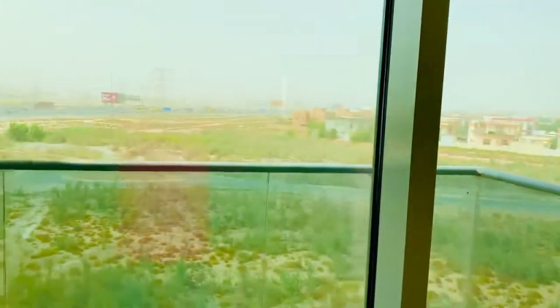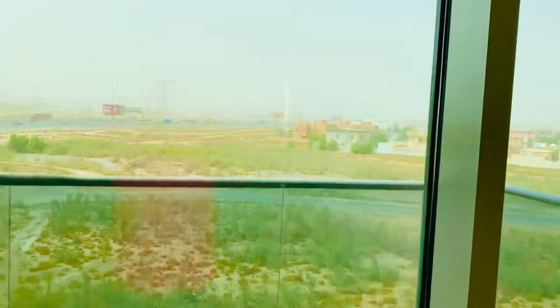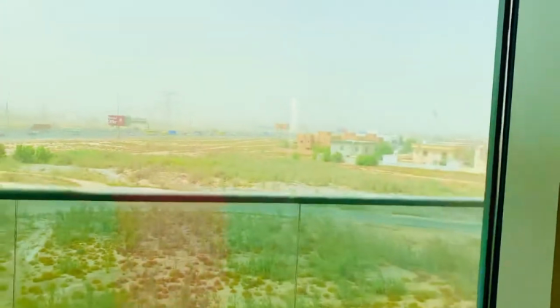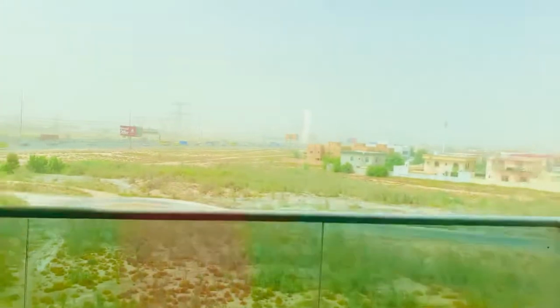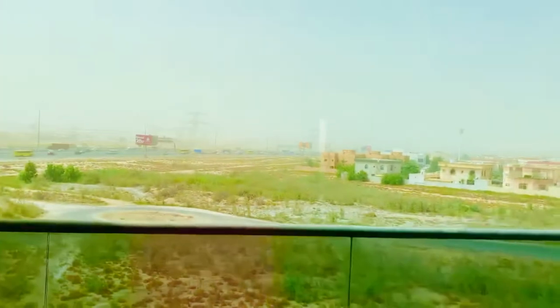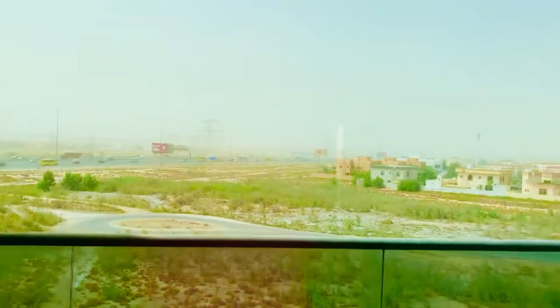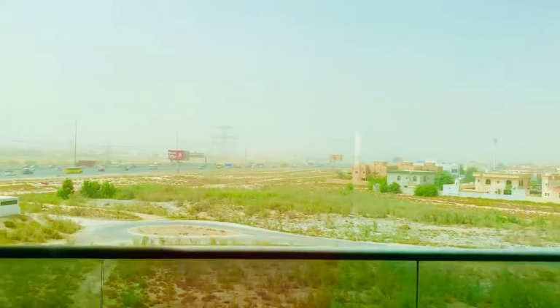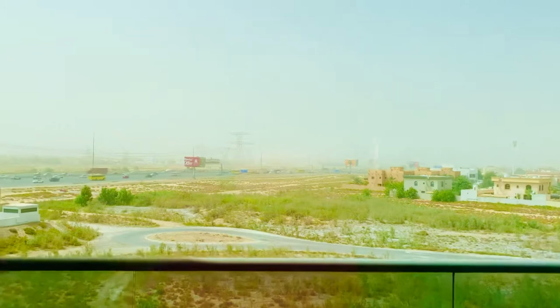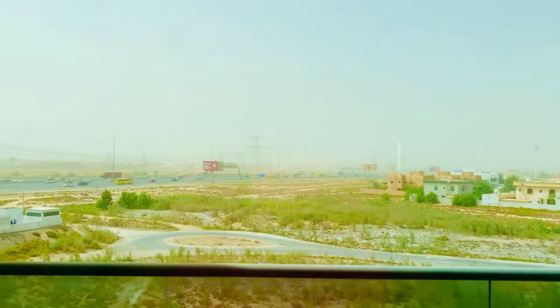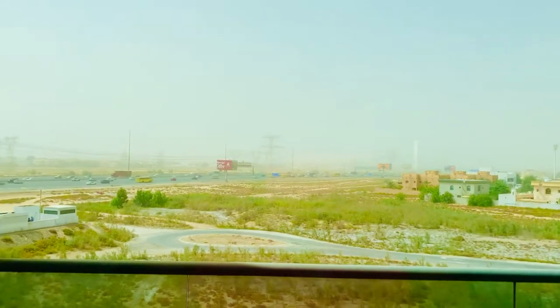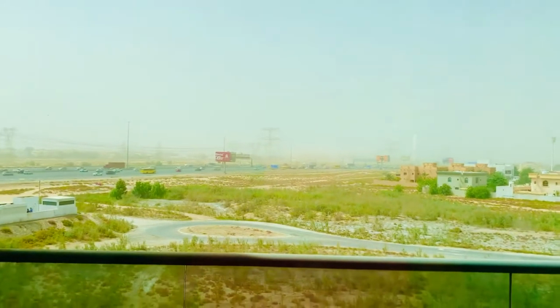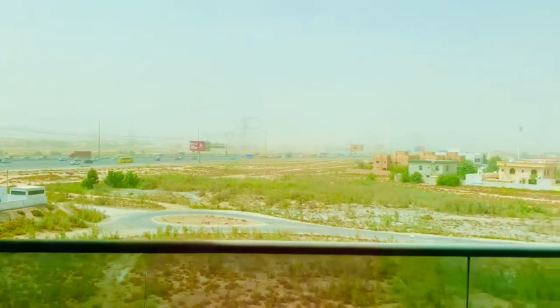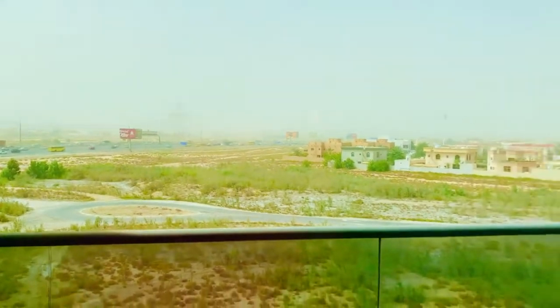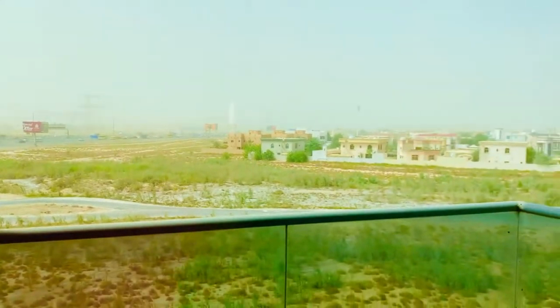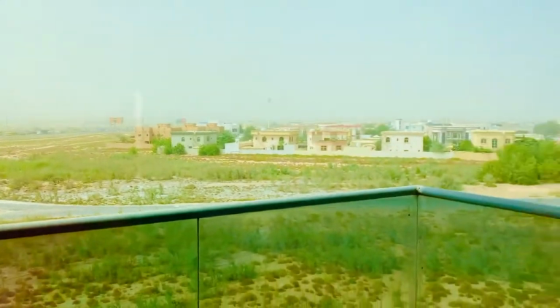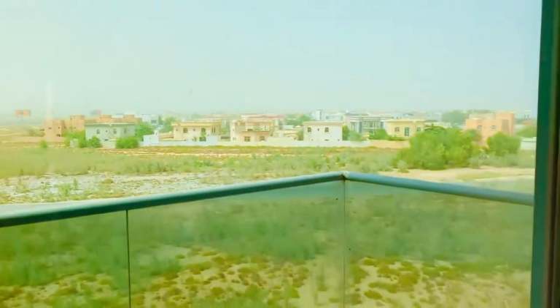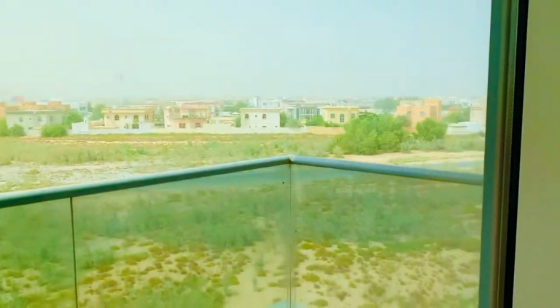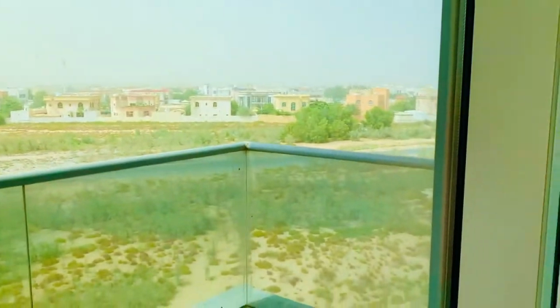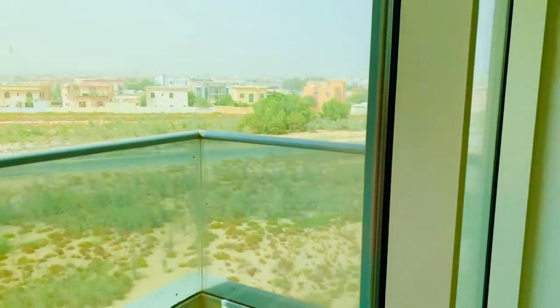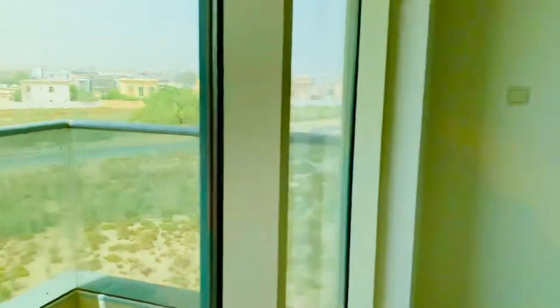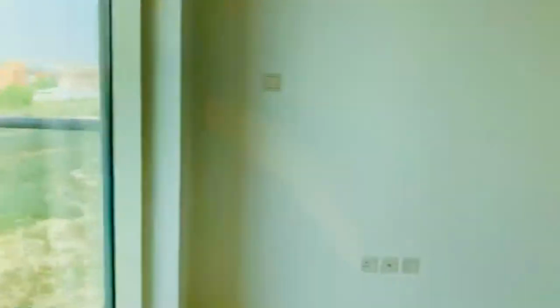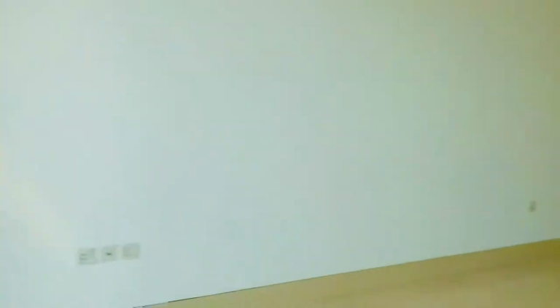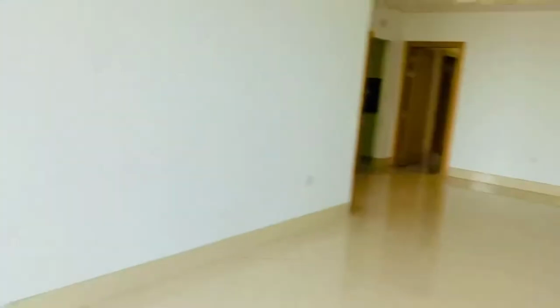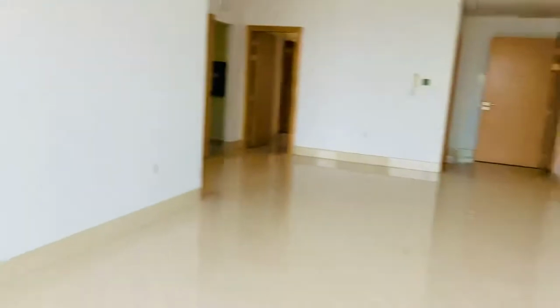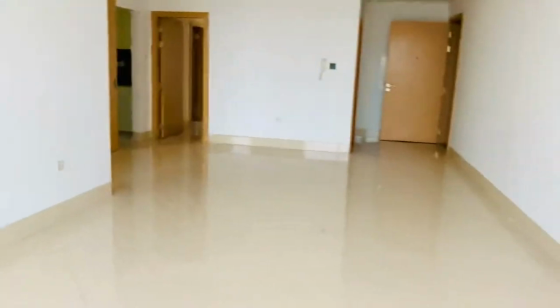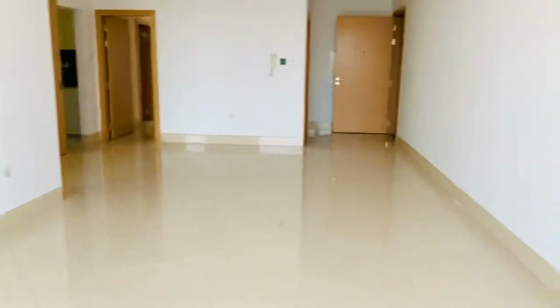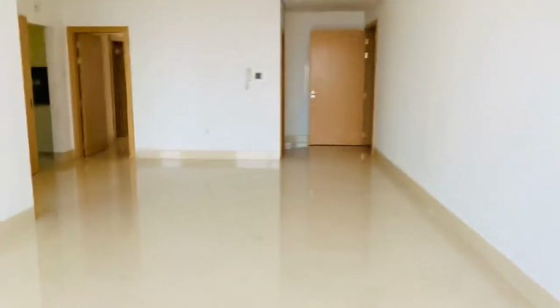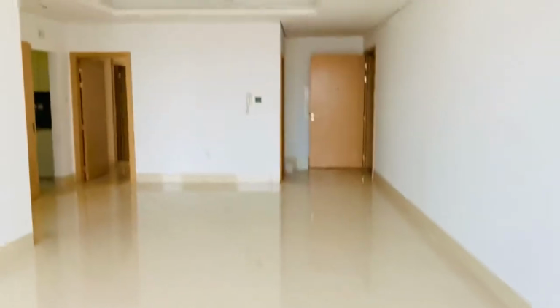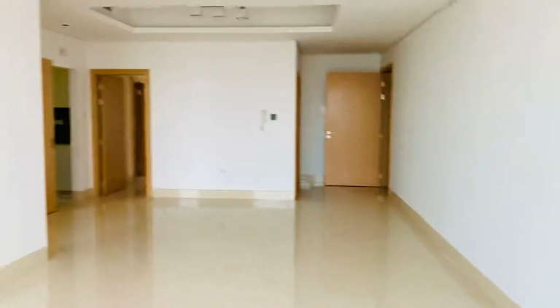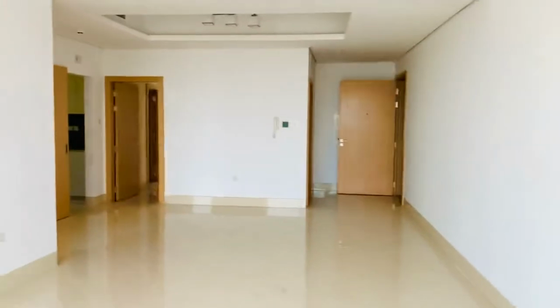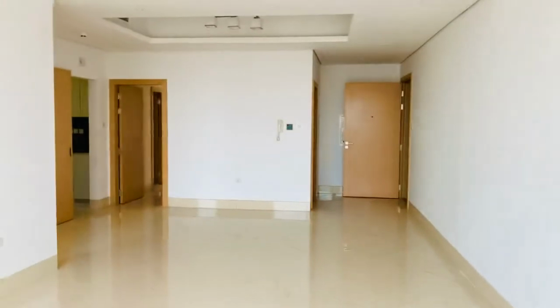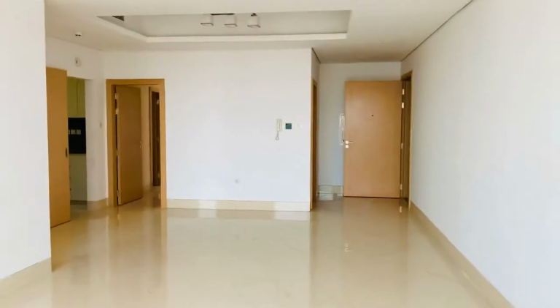The outside view is good, it's open, the sunlight is coming directly into the apartment, and that is the other end of the apartment.